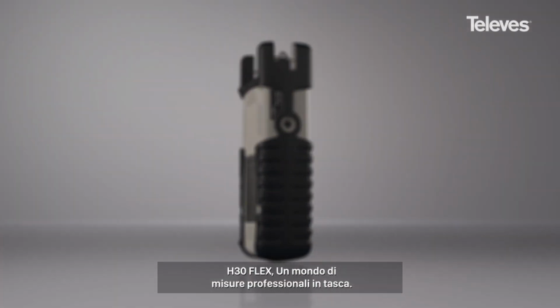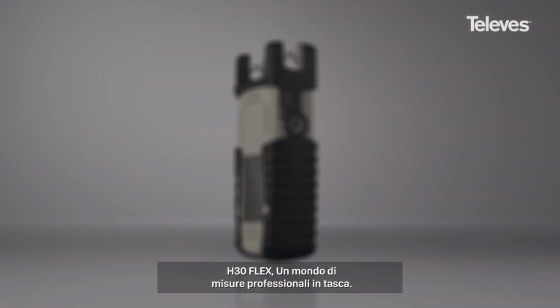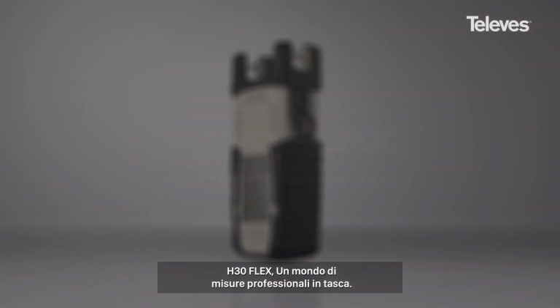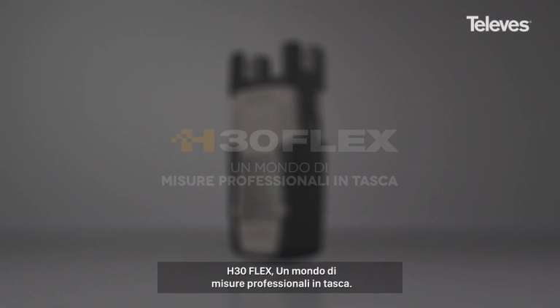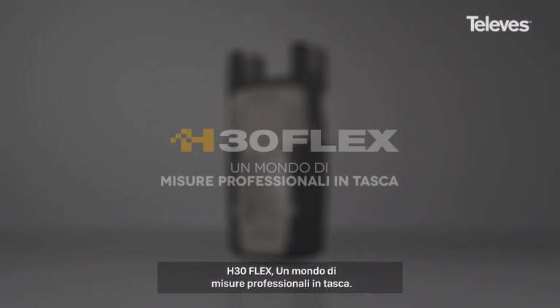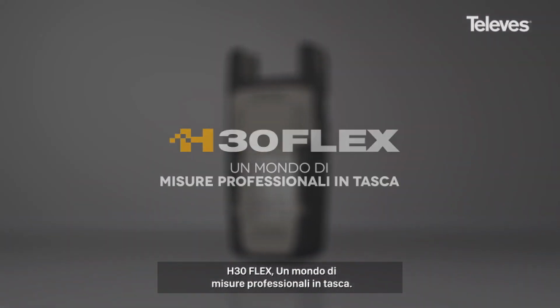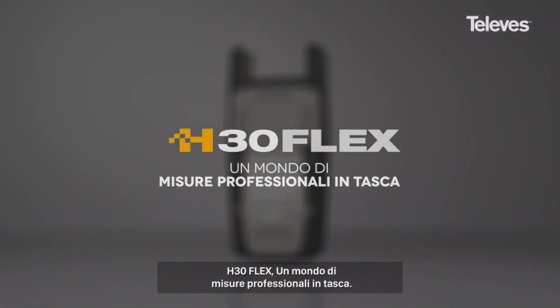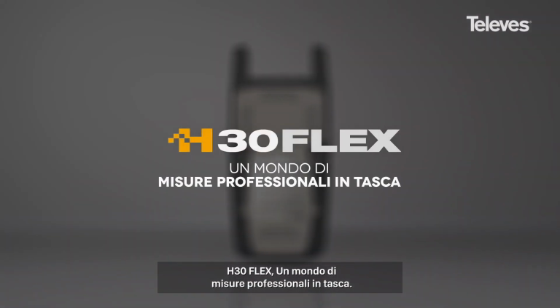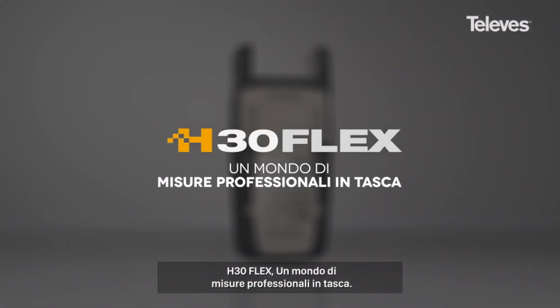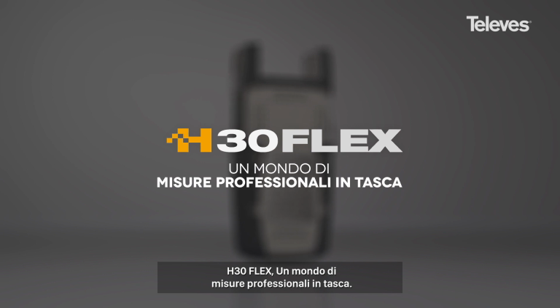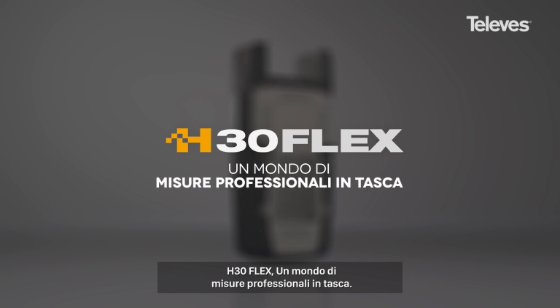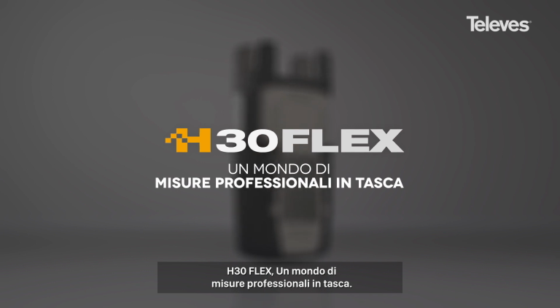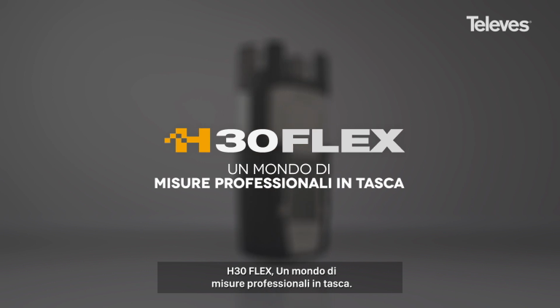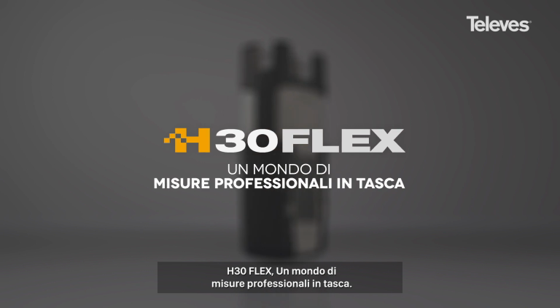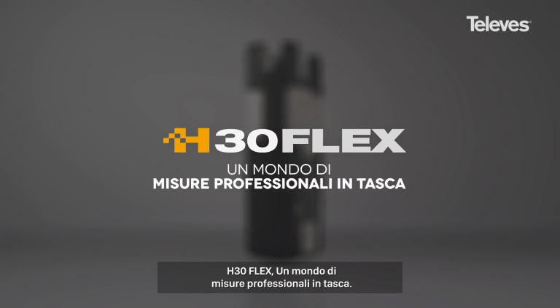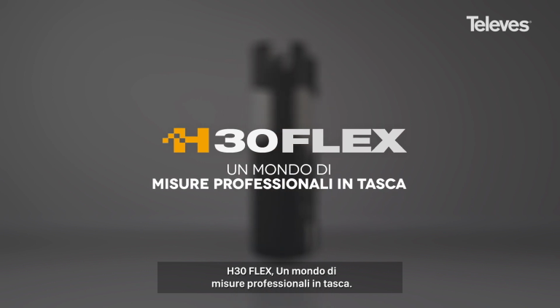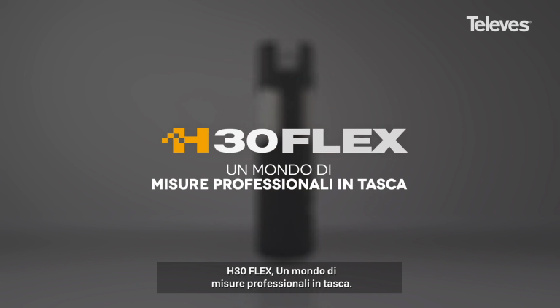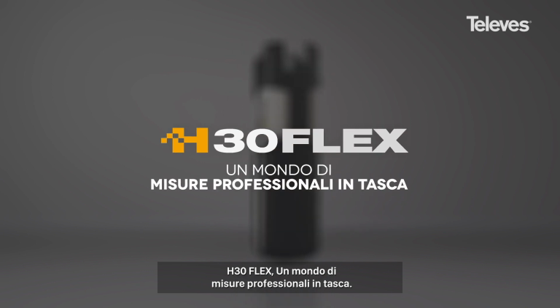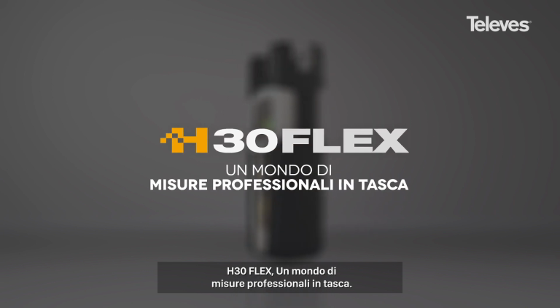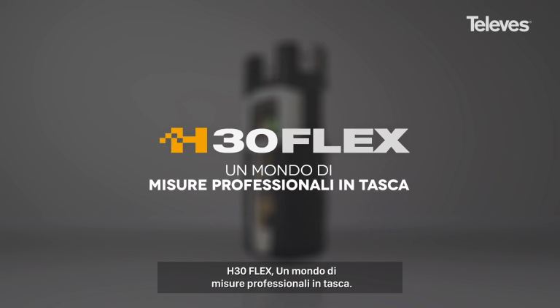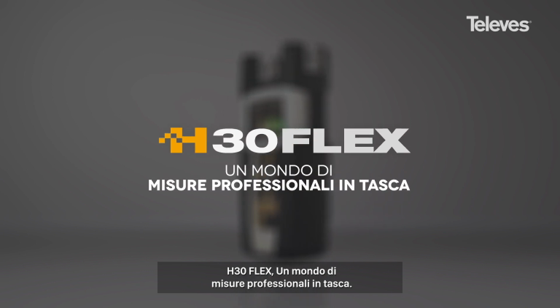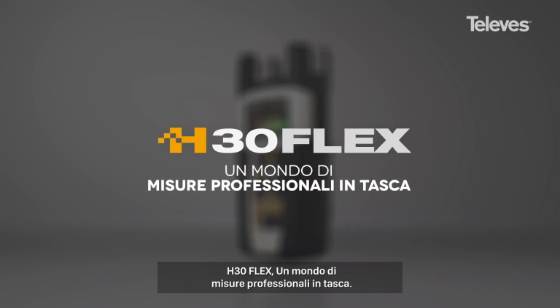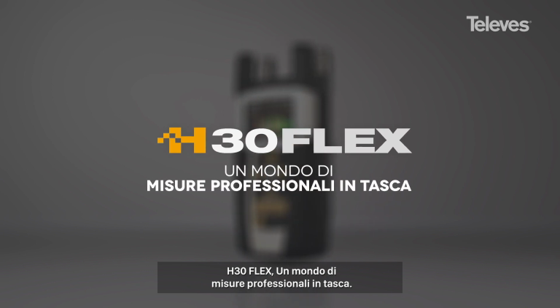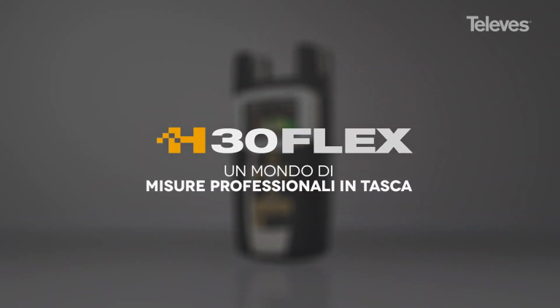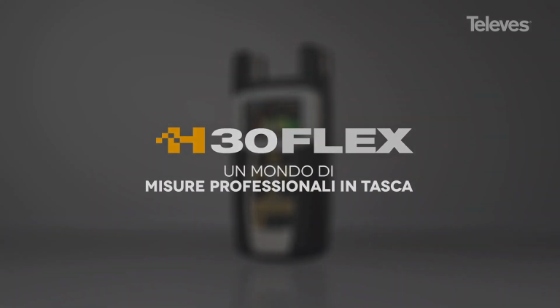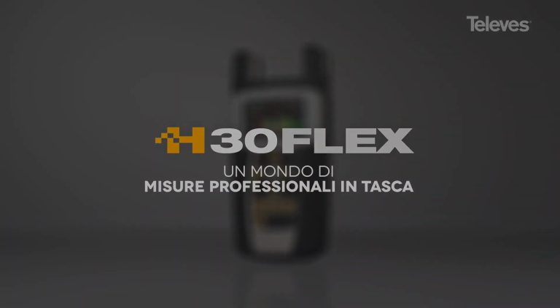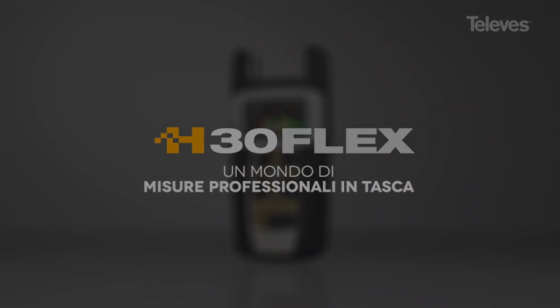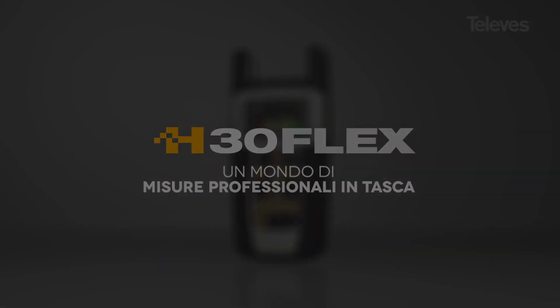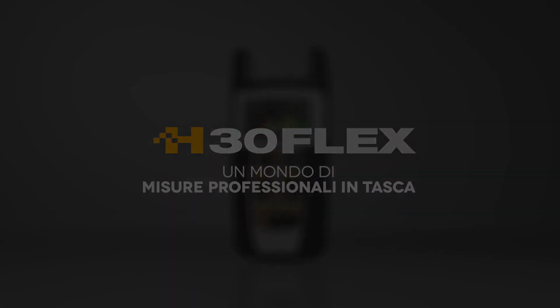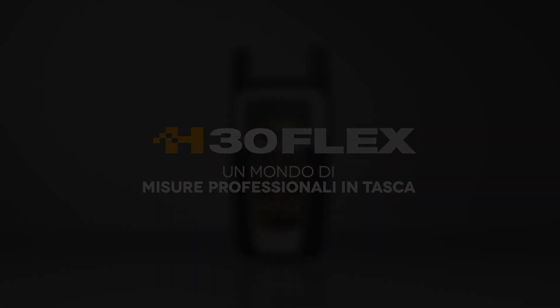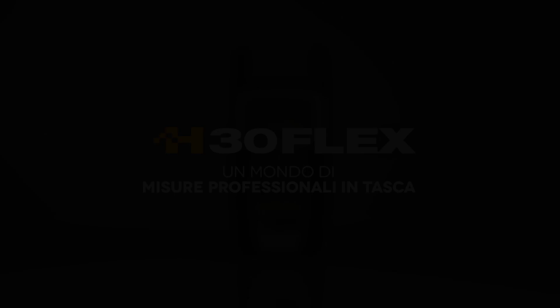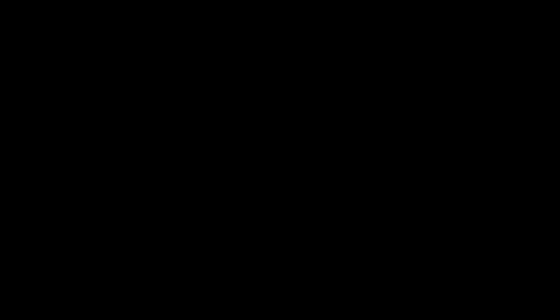H30 Flex — all the functions you need in your hand.